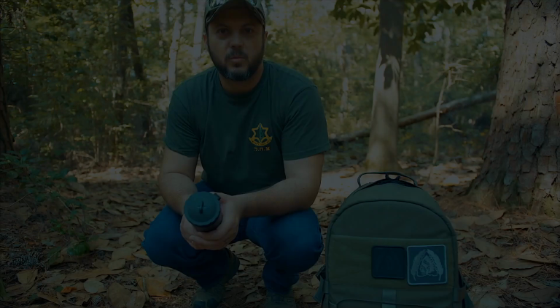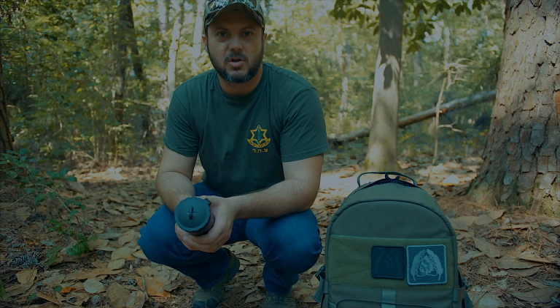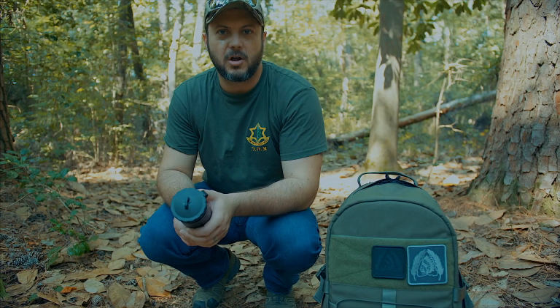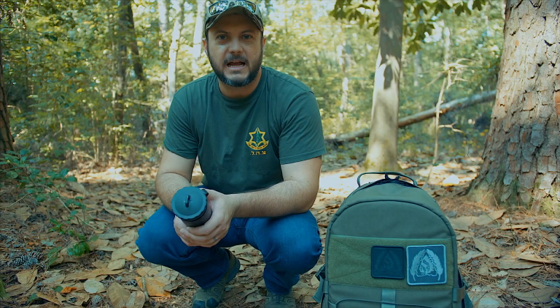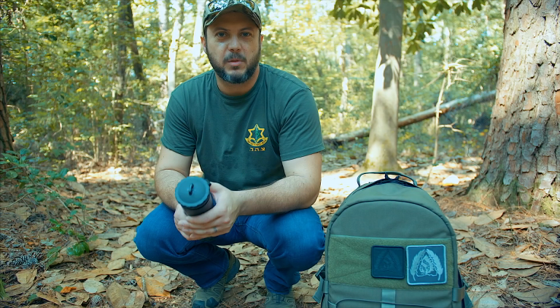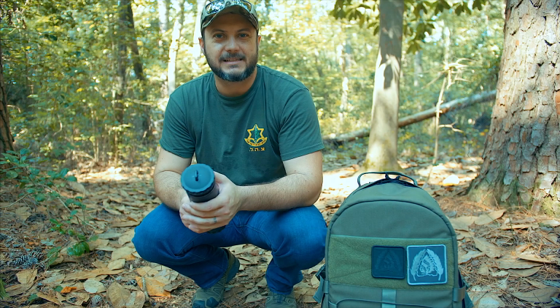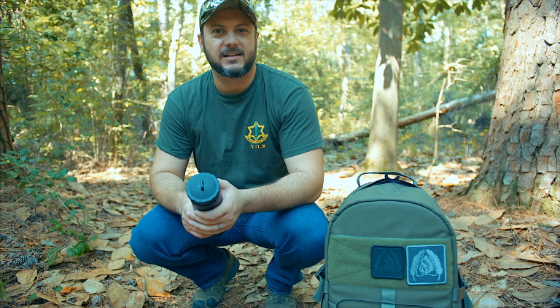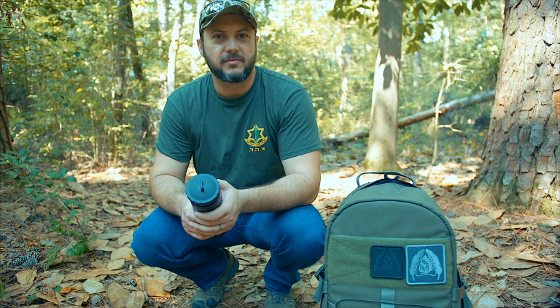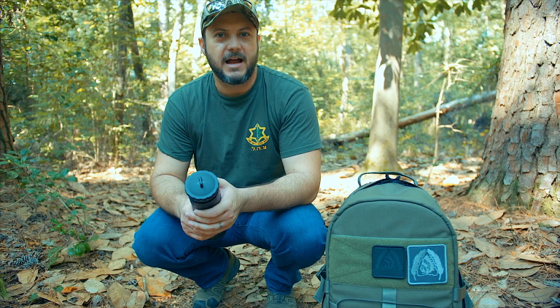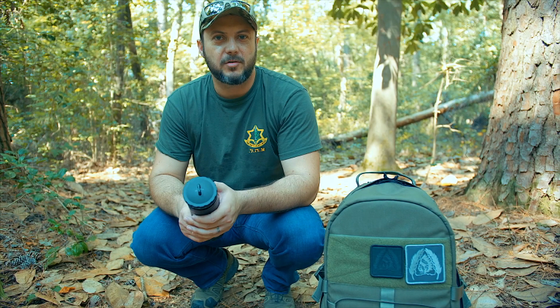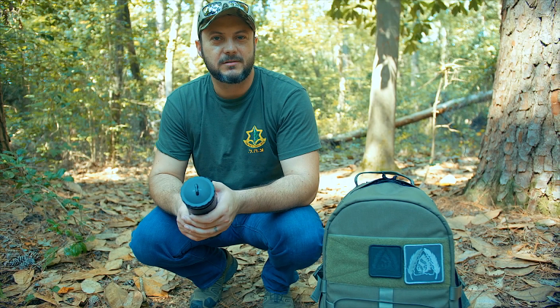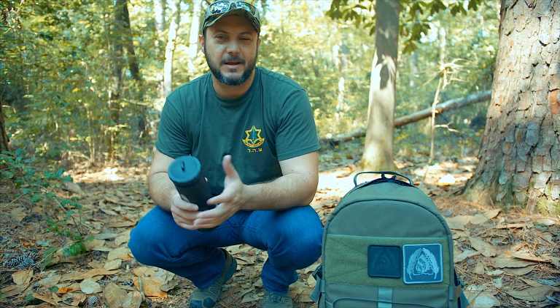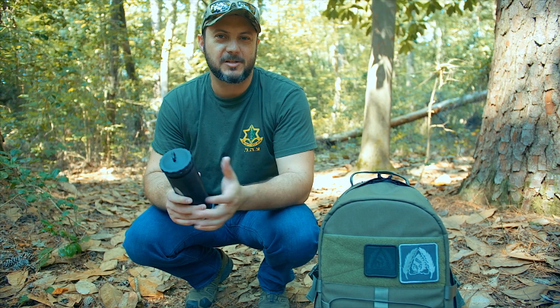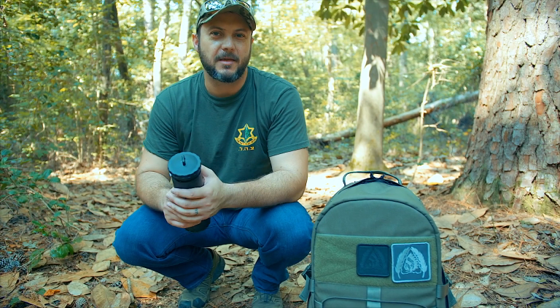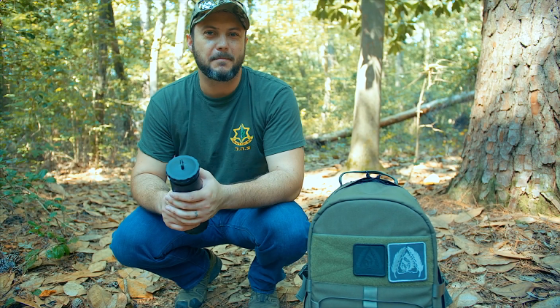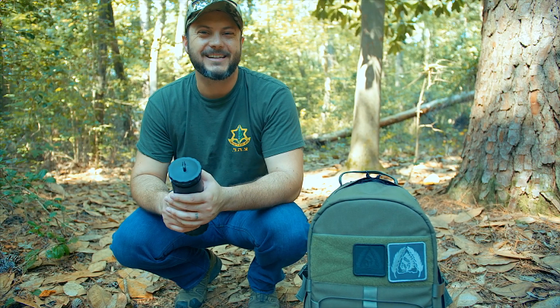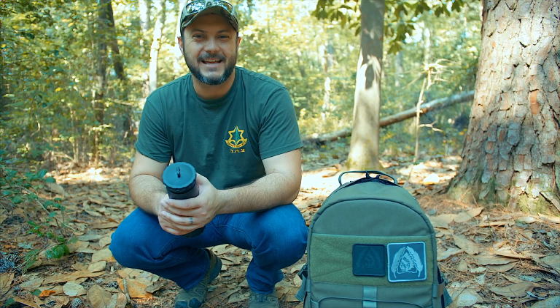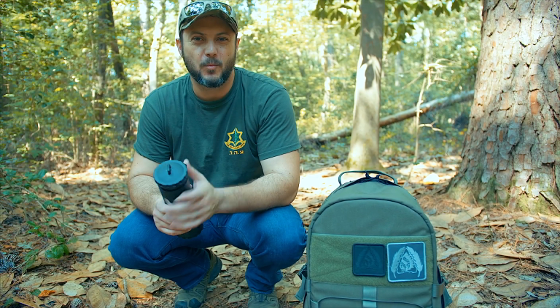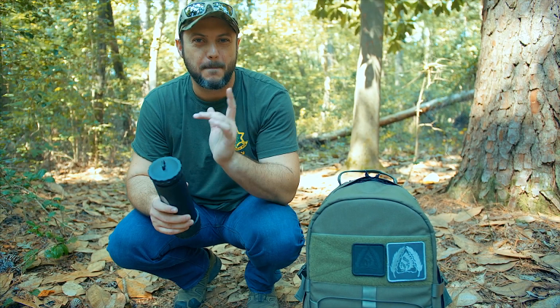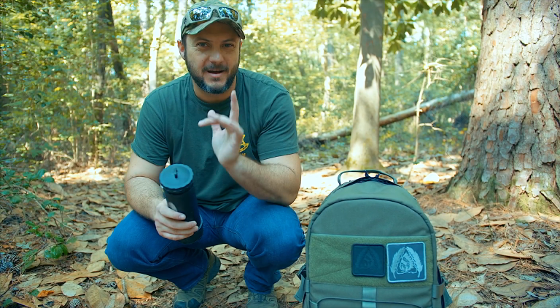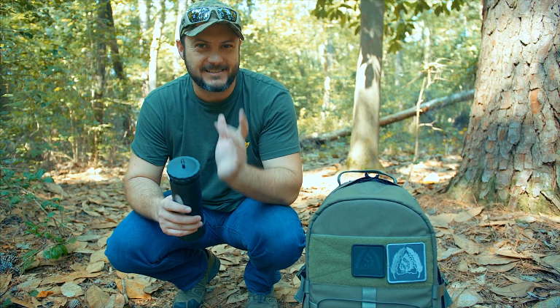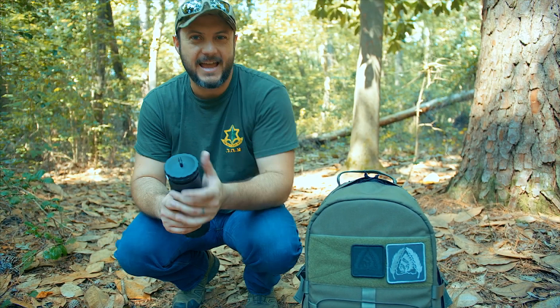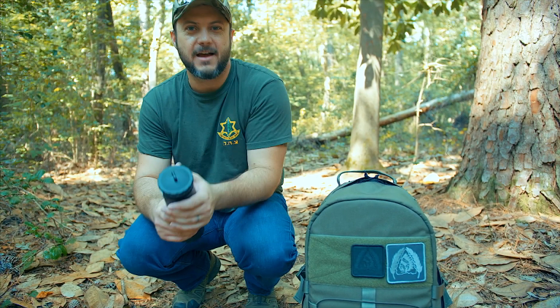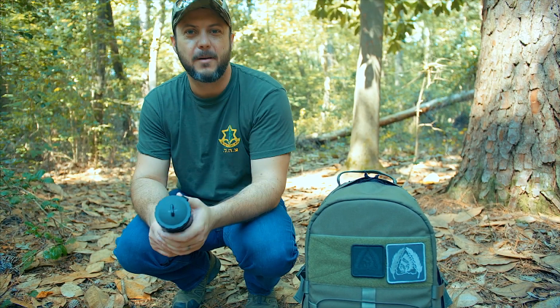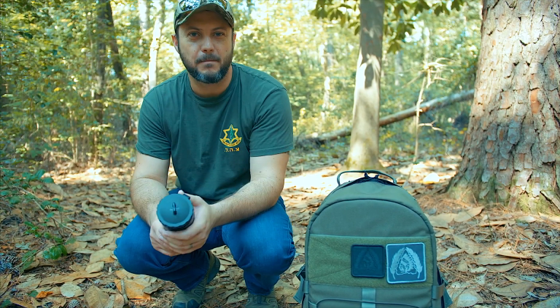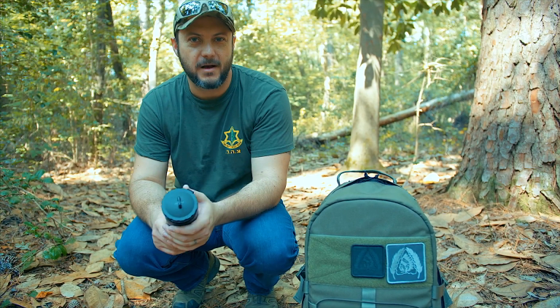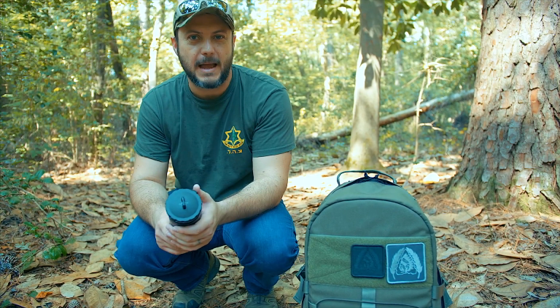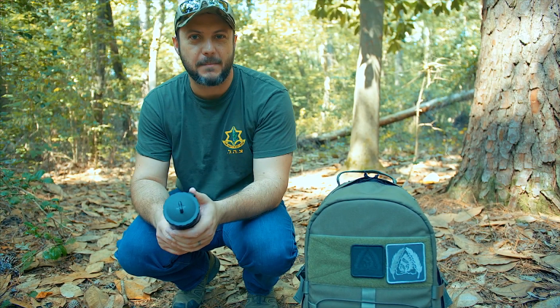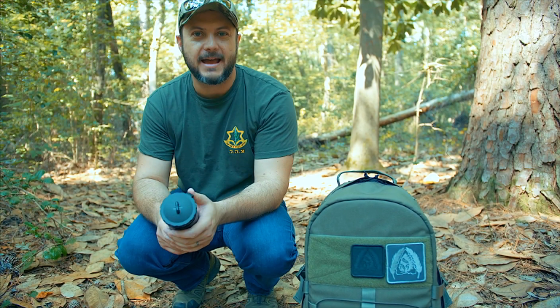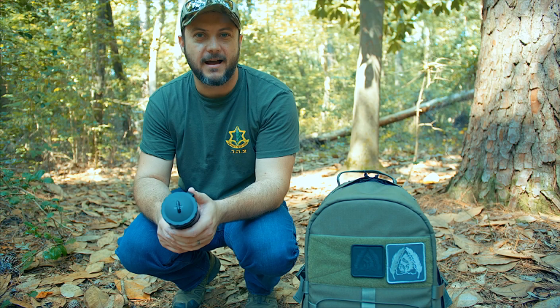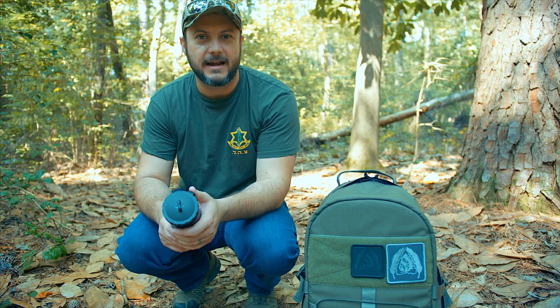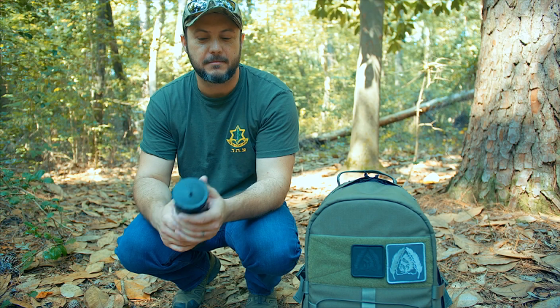What's going on guys, Black Scout Survival. Today I'm going to talk about the one must-have bug out bag item.